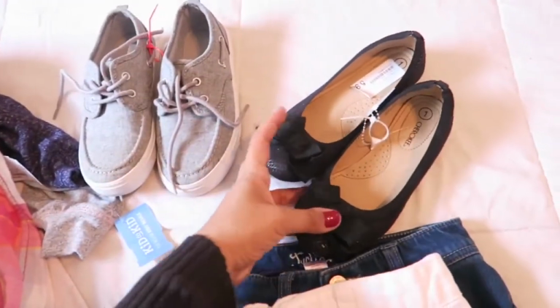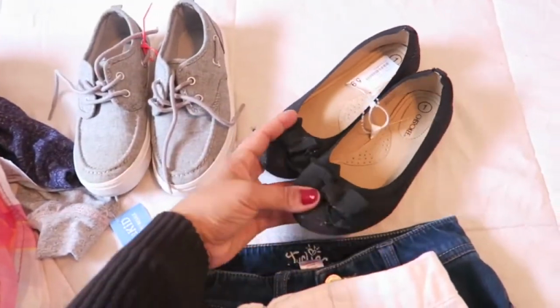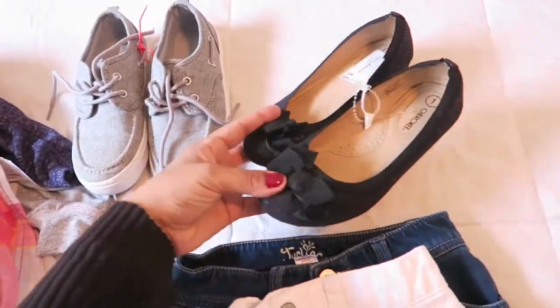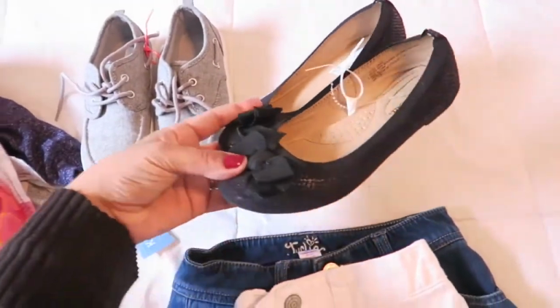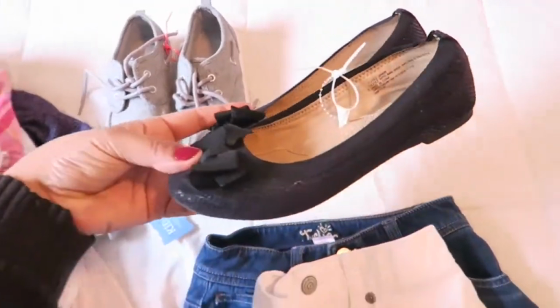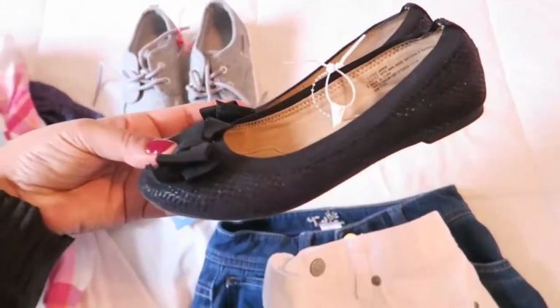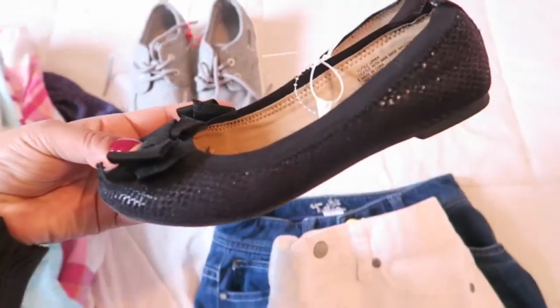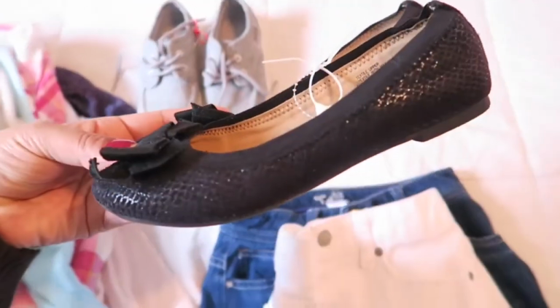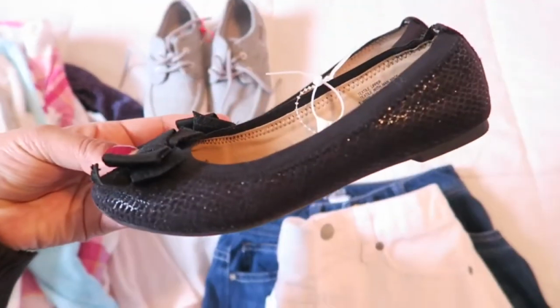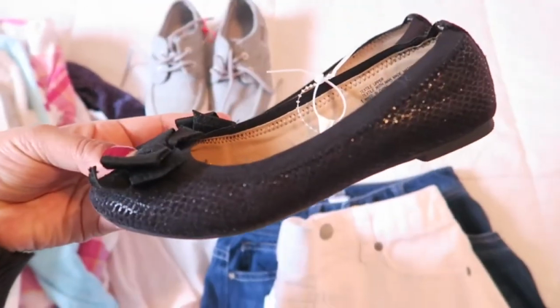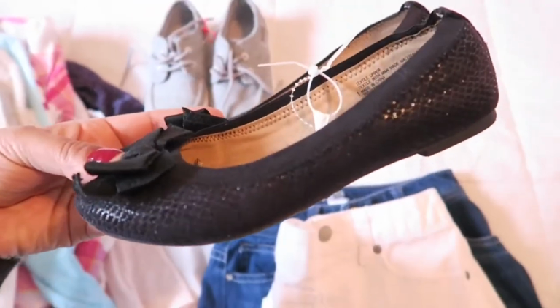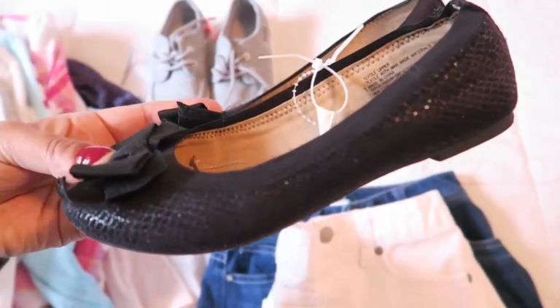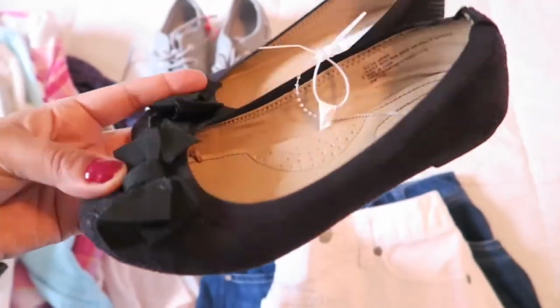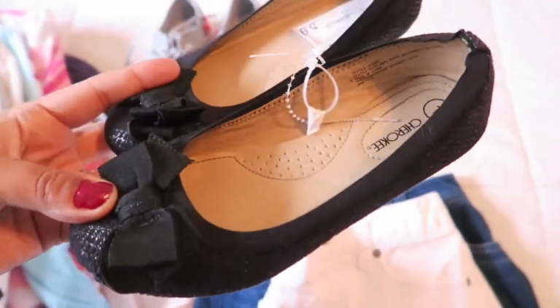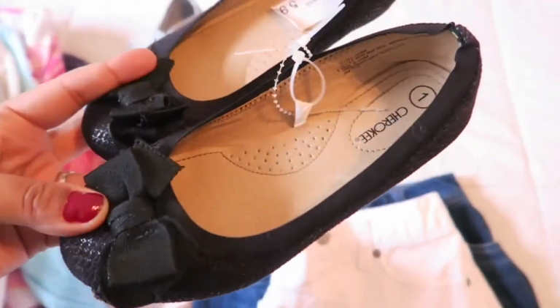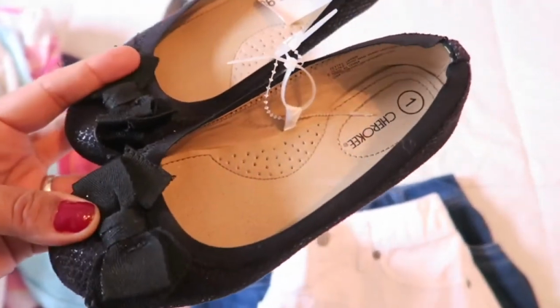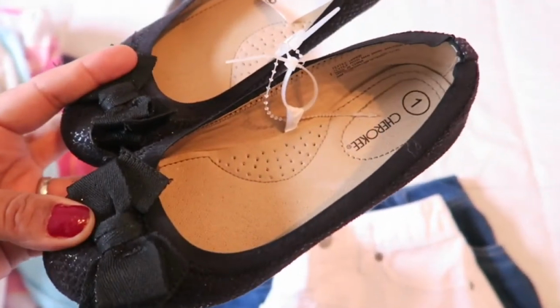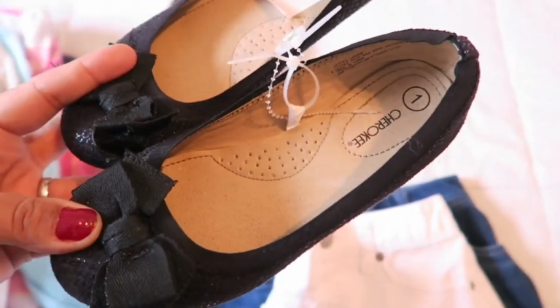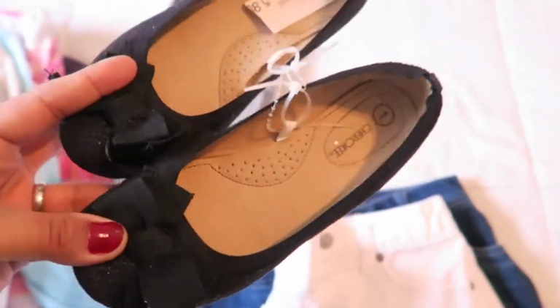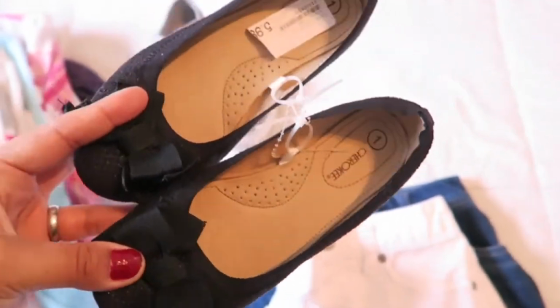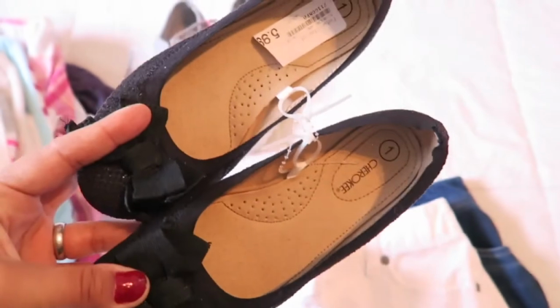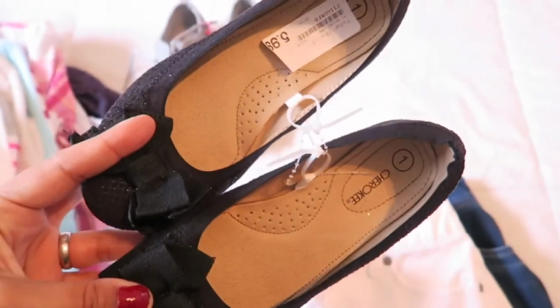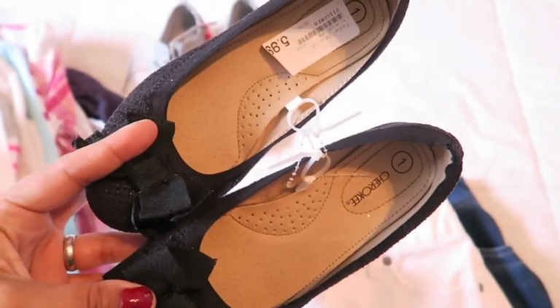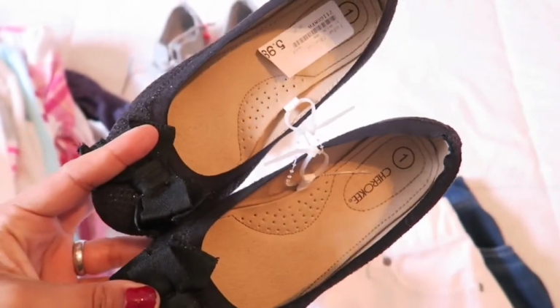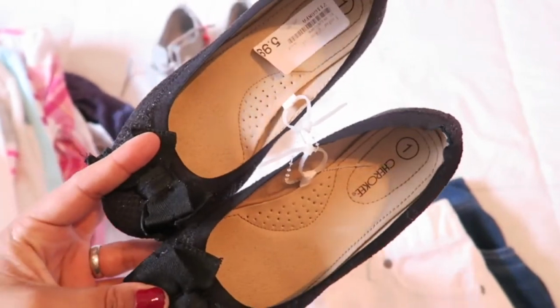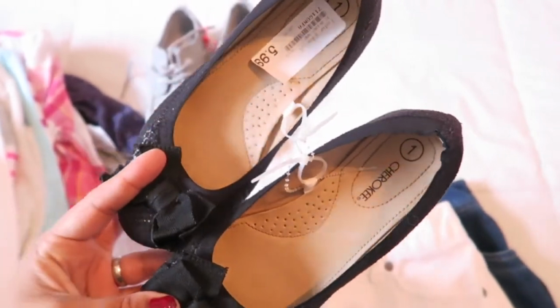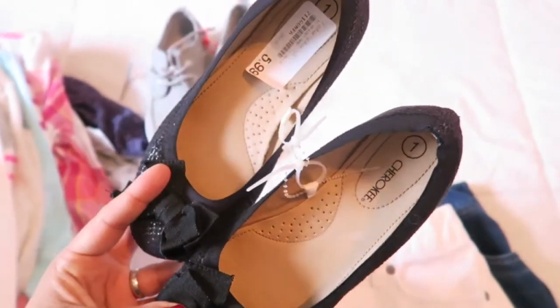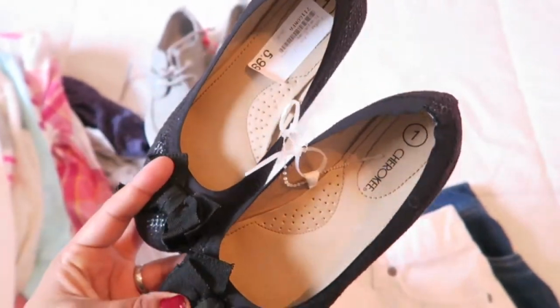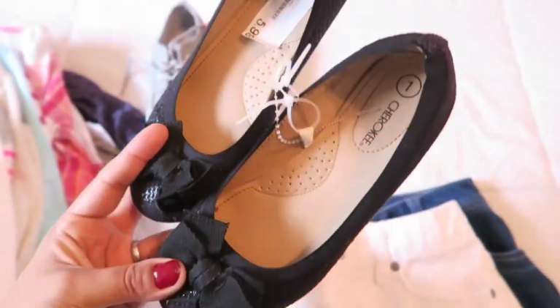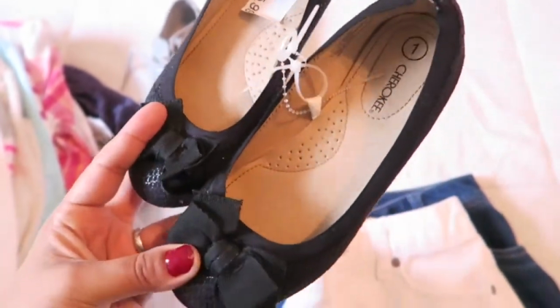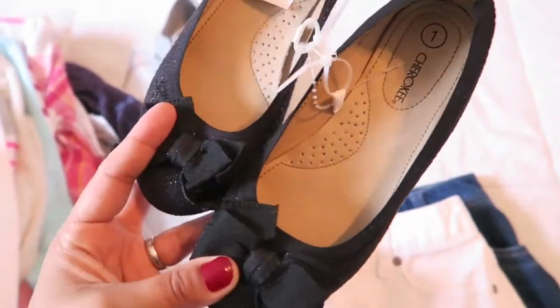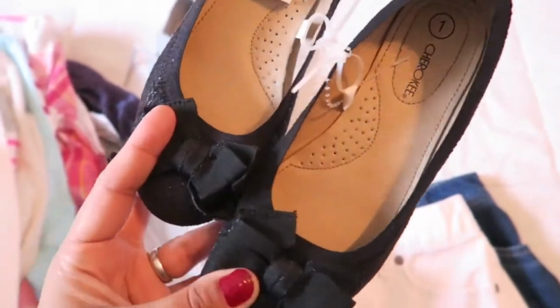These are little ballet slippers — just plain black ones — and these were $5.99.